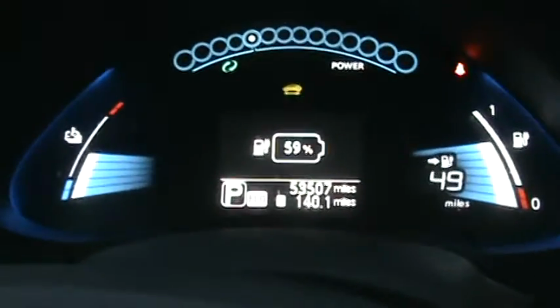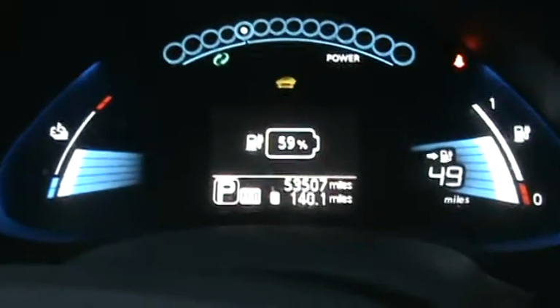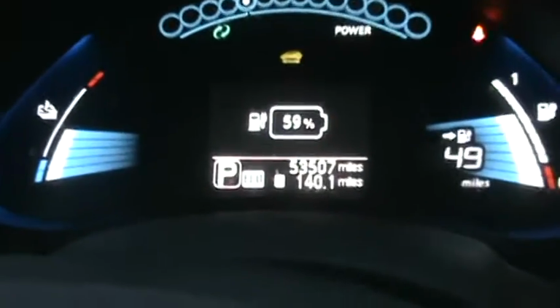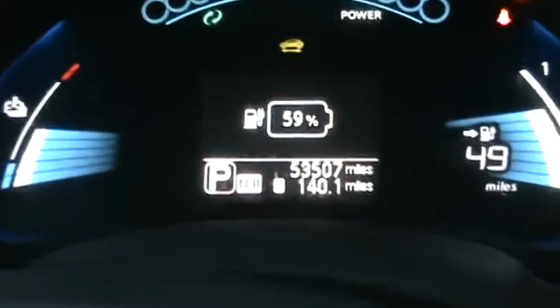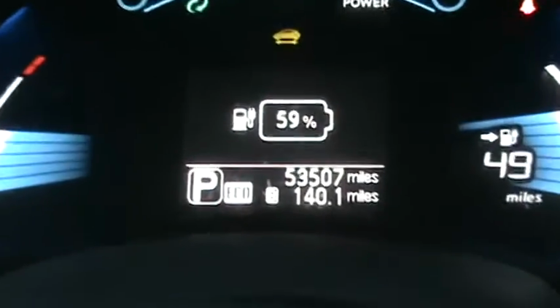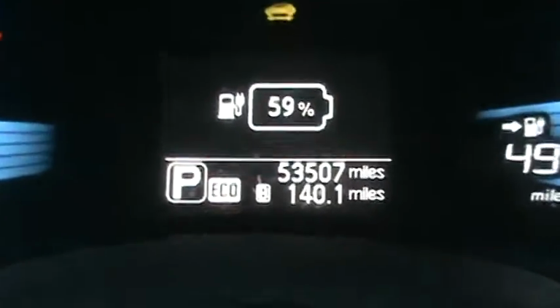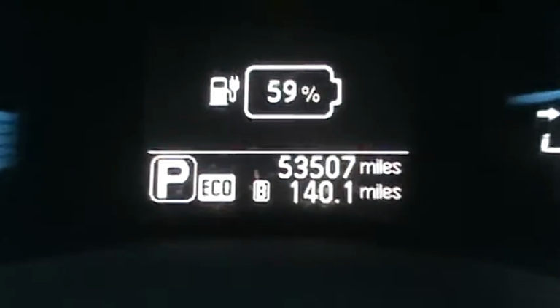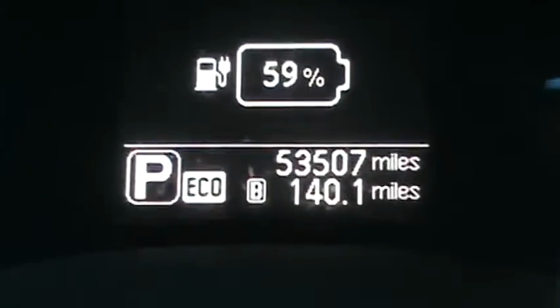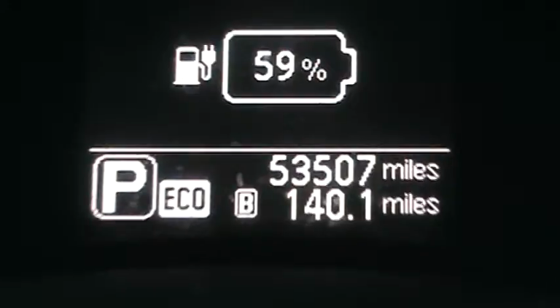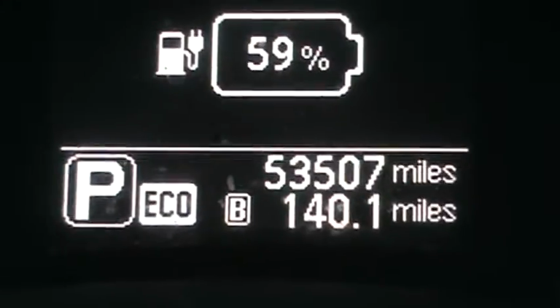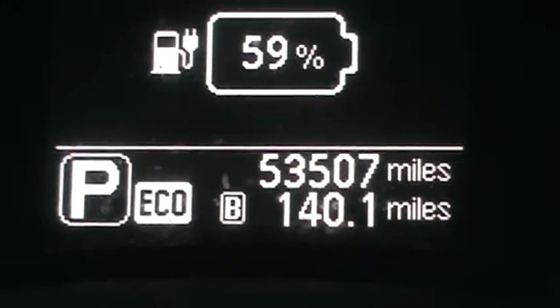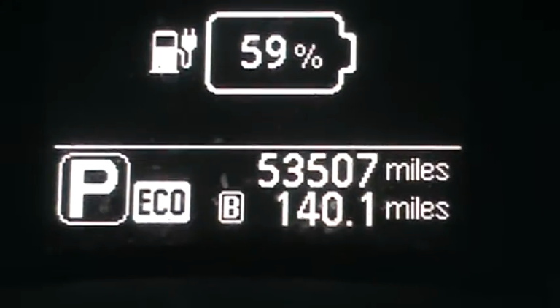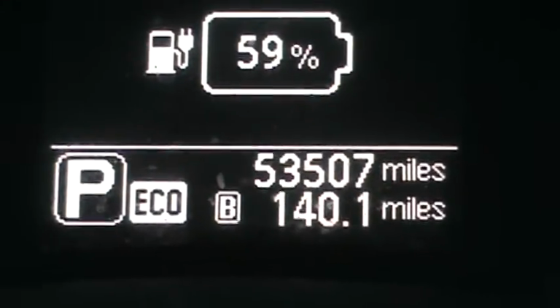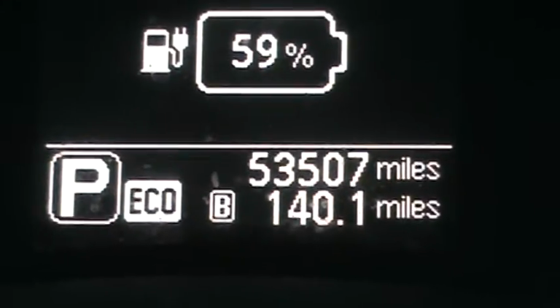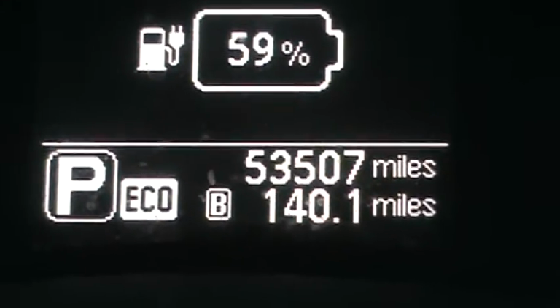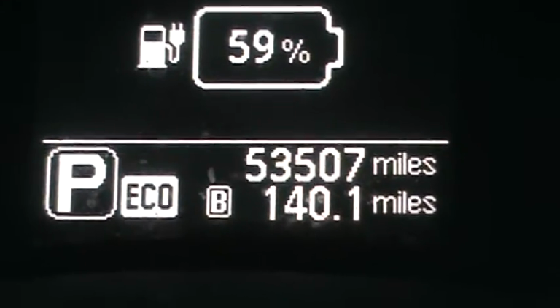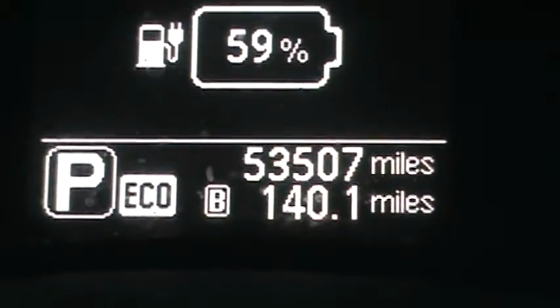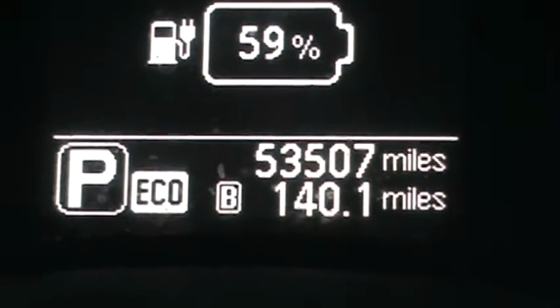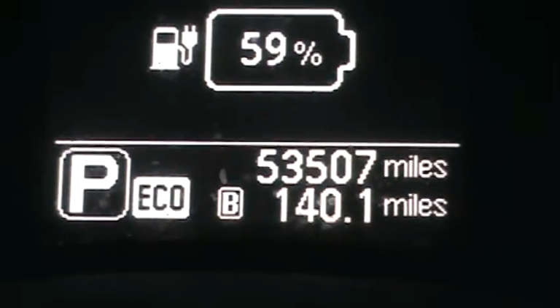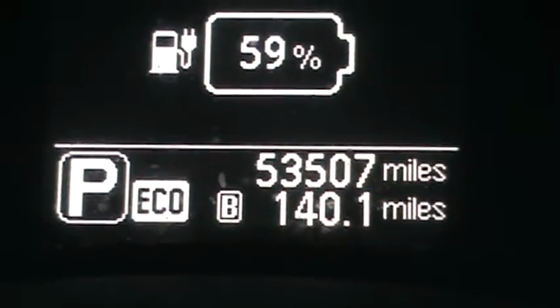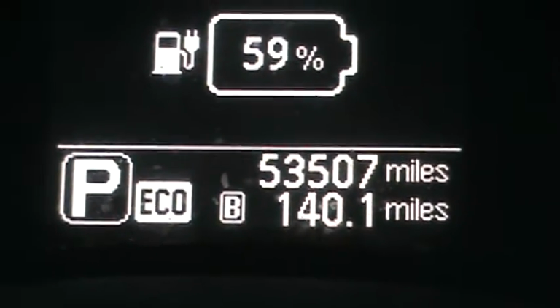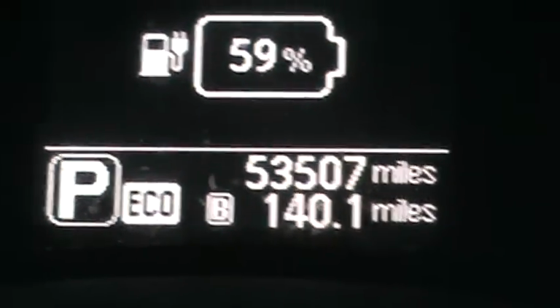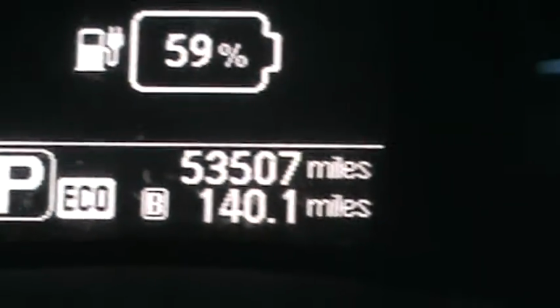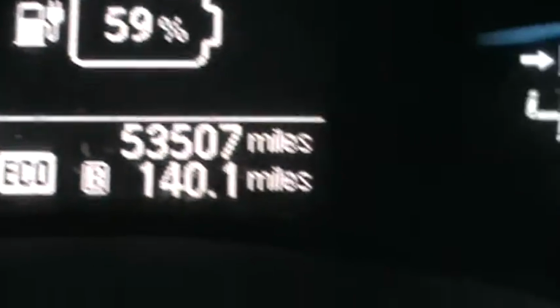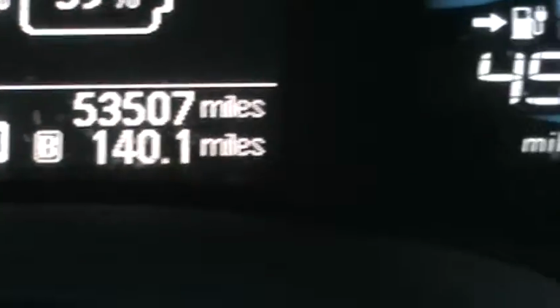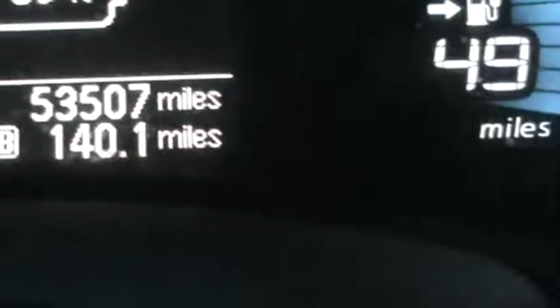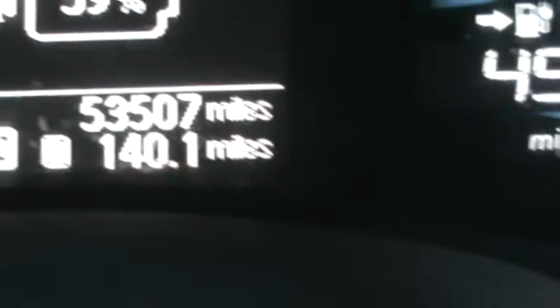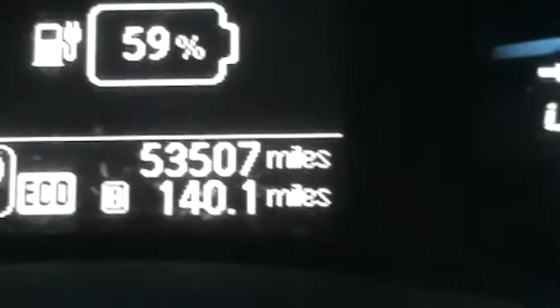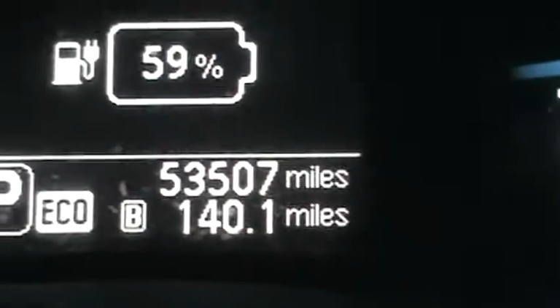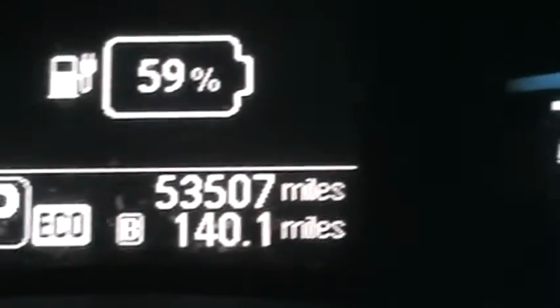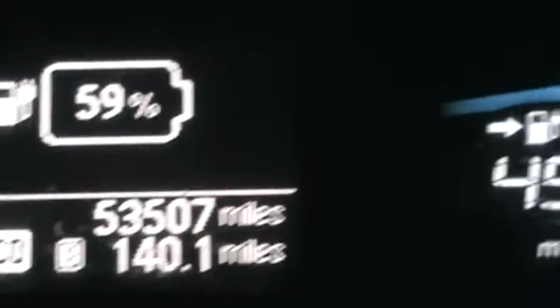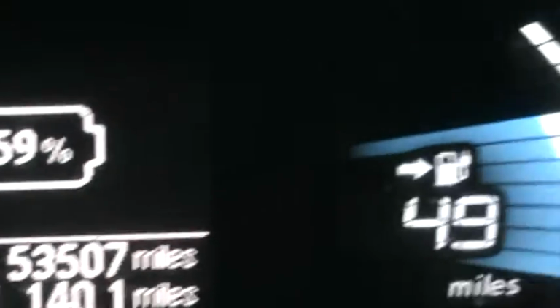I just want to show you the many miles I have in this car now — 53,507 miles, gas free.